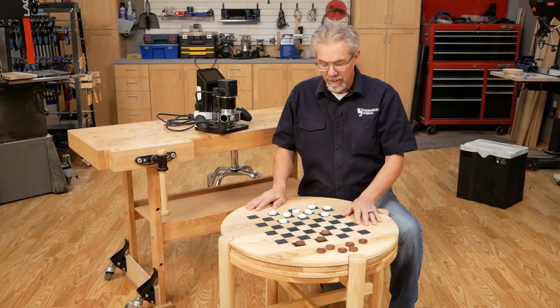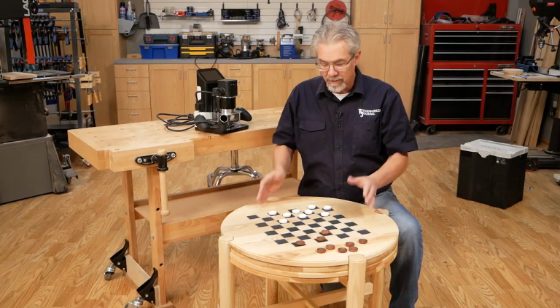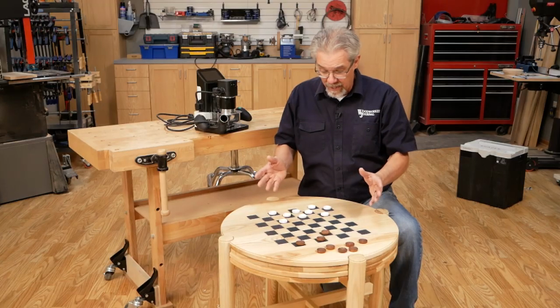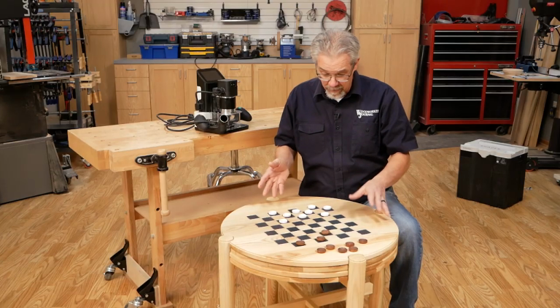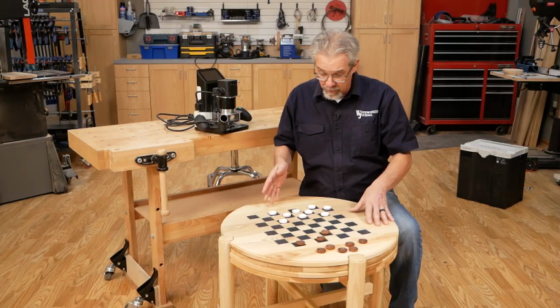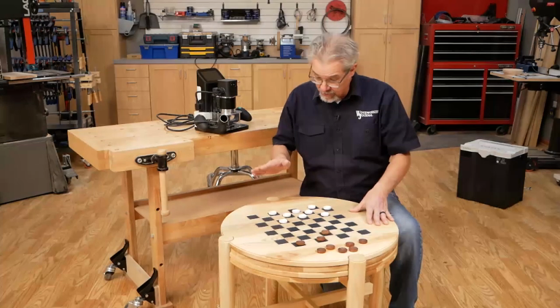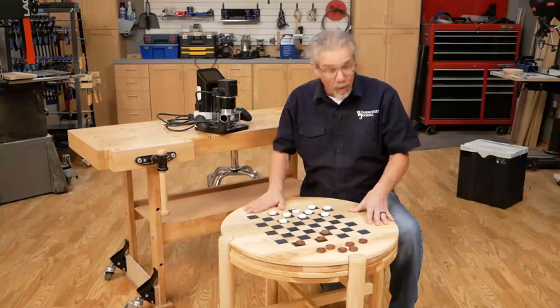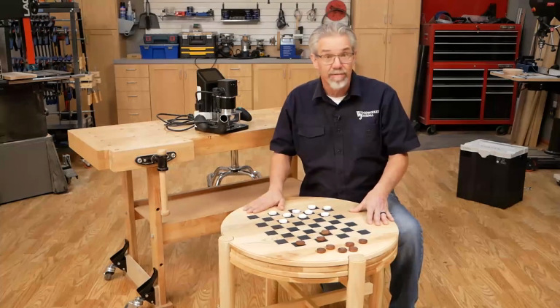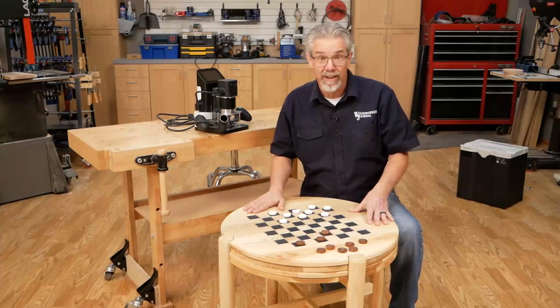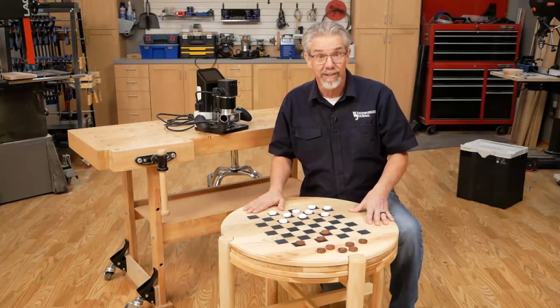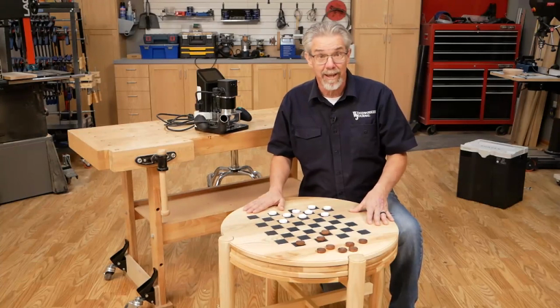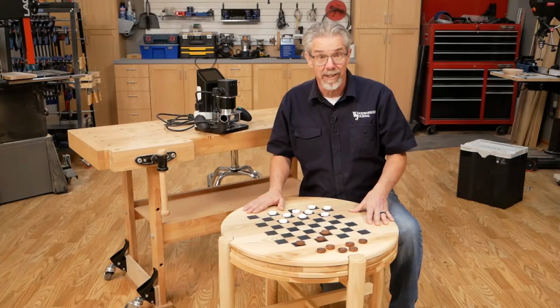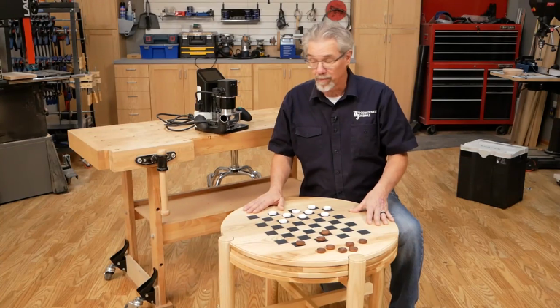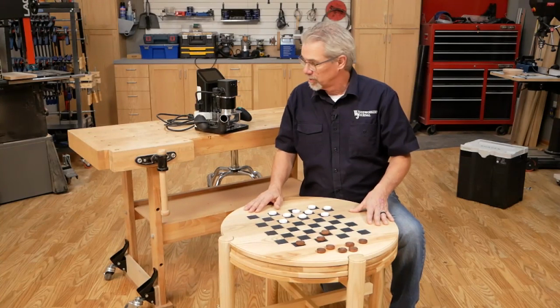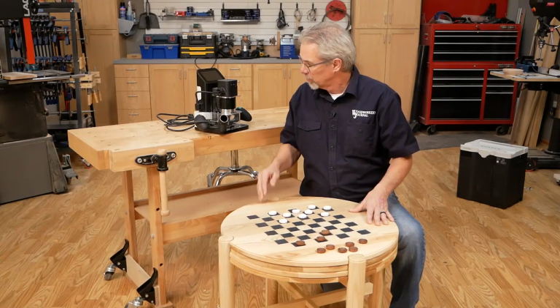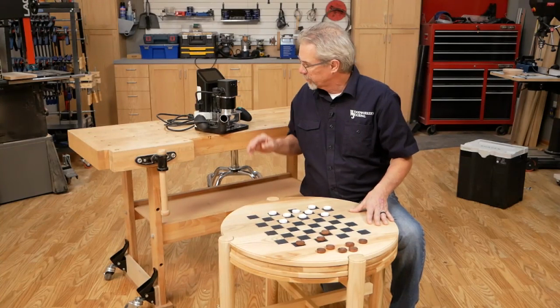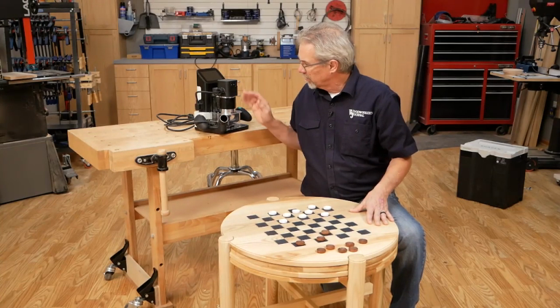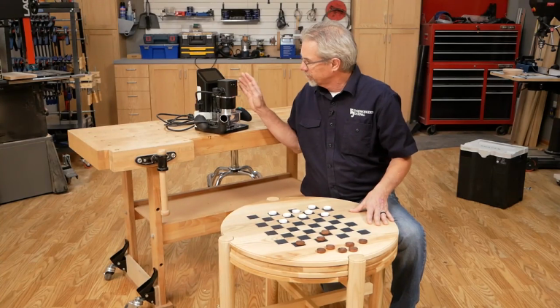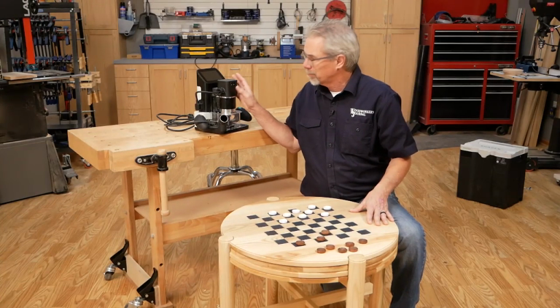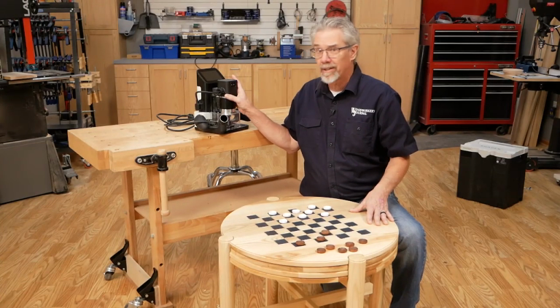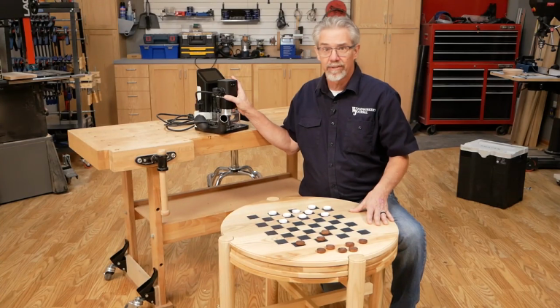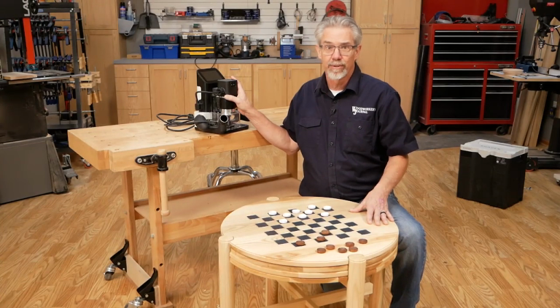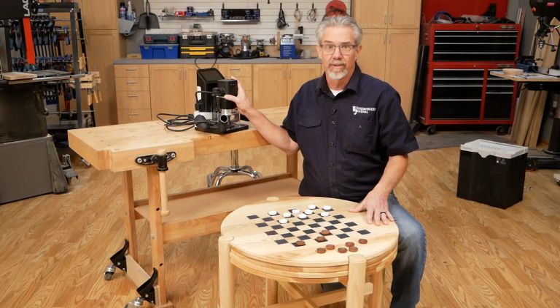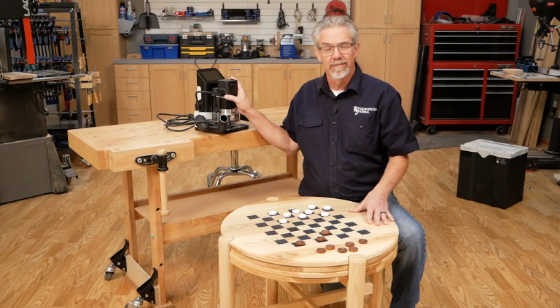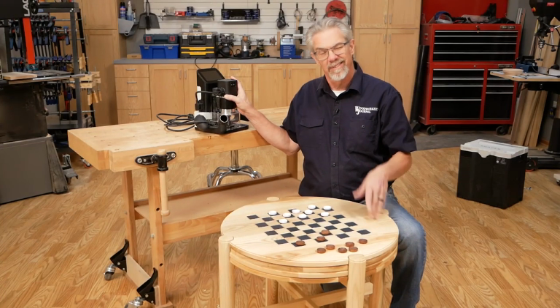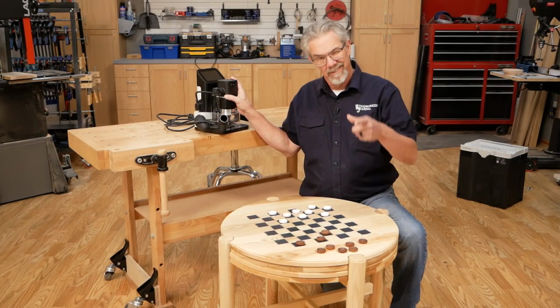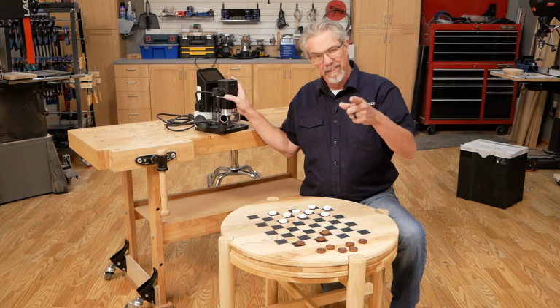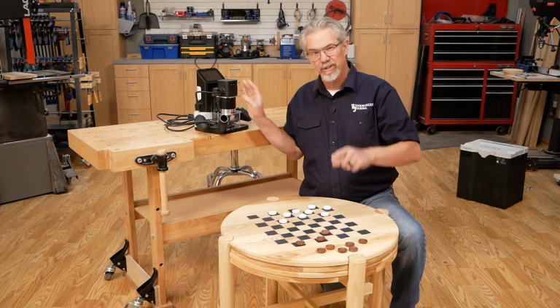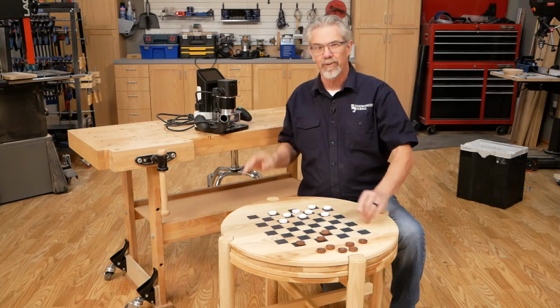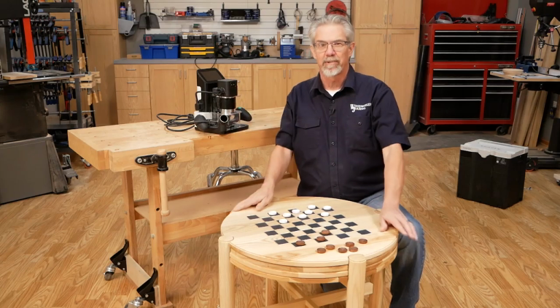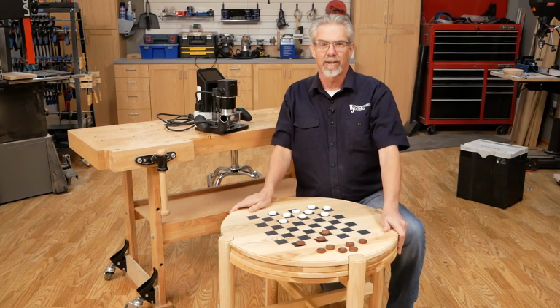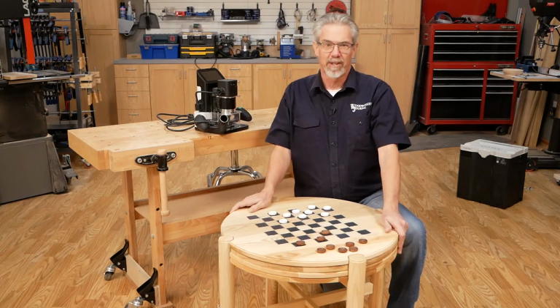Today I'm going to build this old-fashioned game table with an ultra-modern tool. Let me show you what I'm talking about.